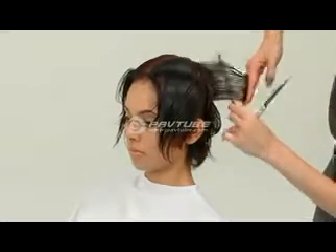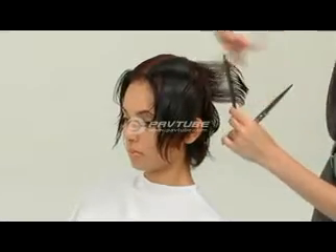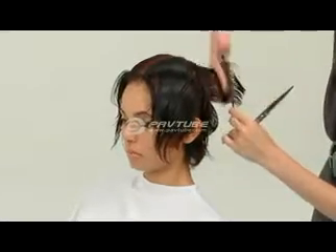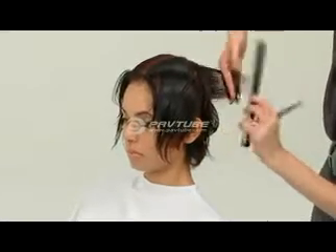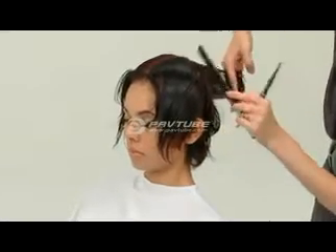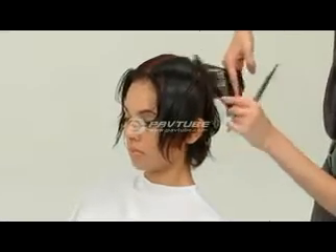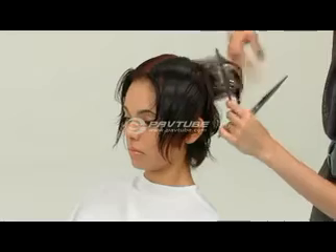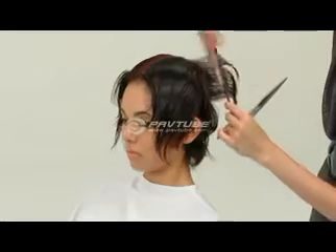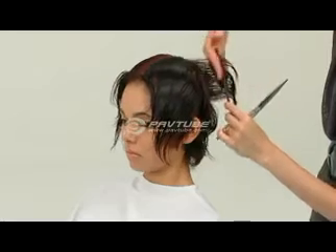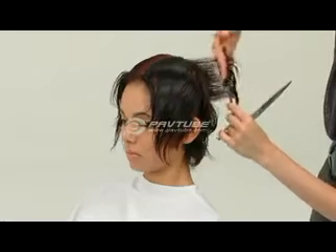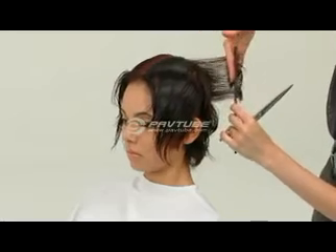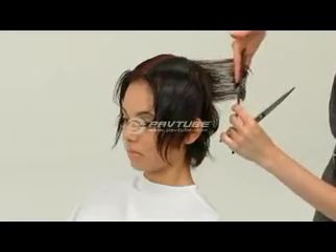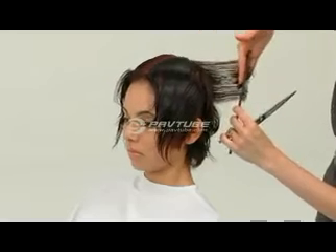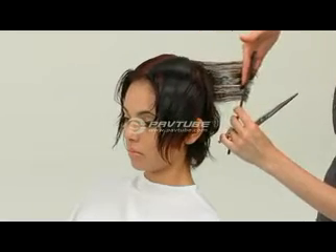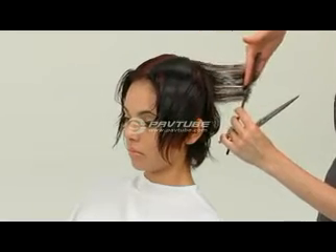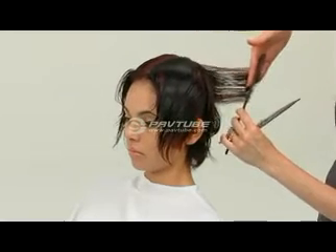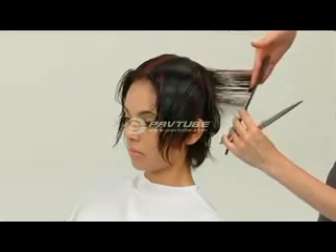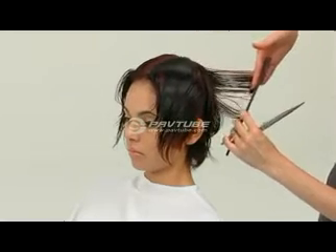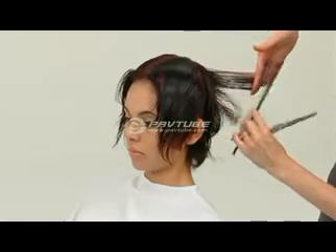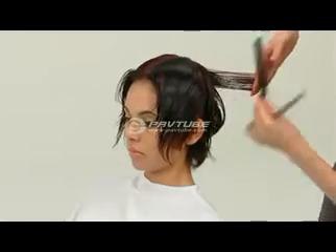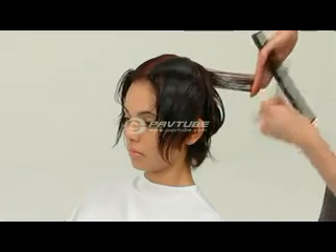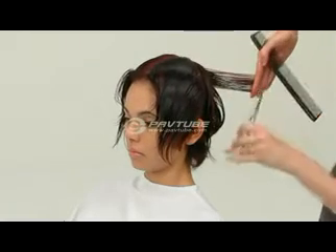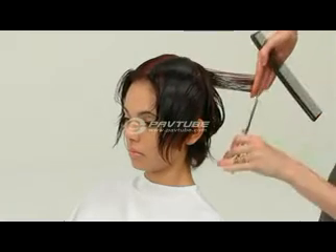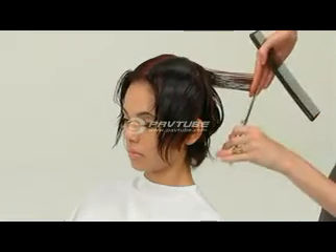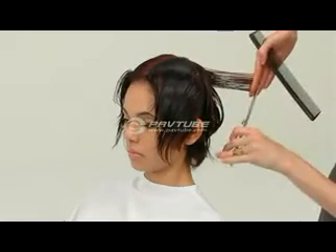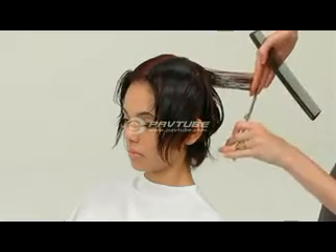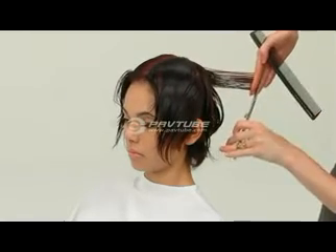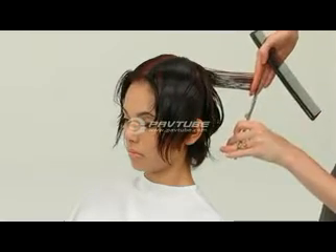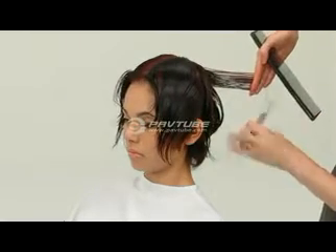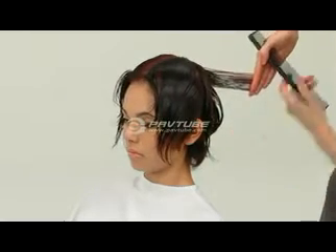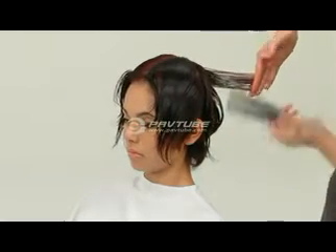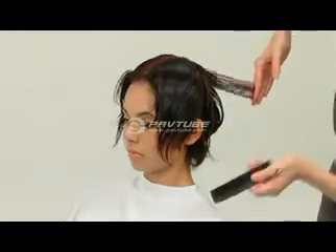The hair continues to be distributed at 90 degrees, but notice how the elevation stays straight out from the round of the head.